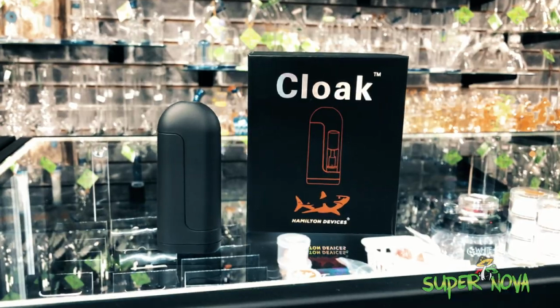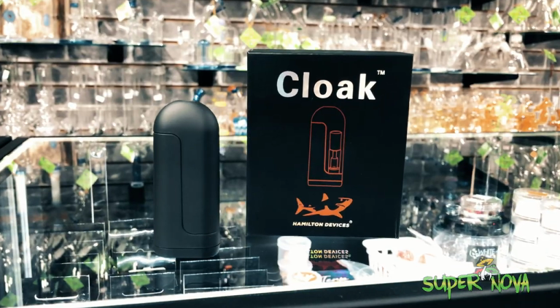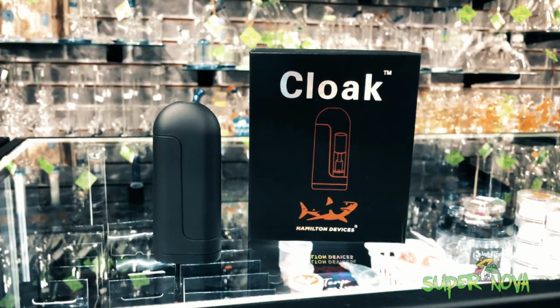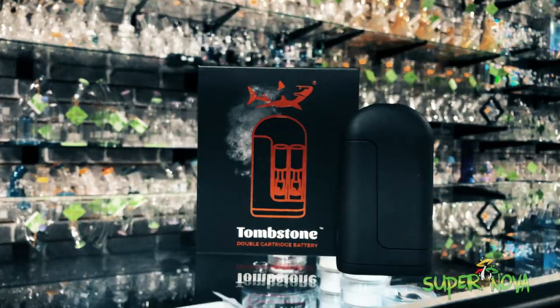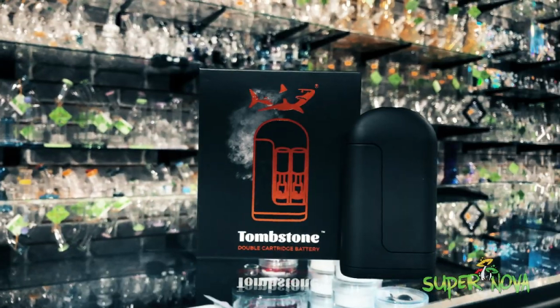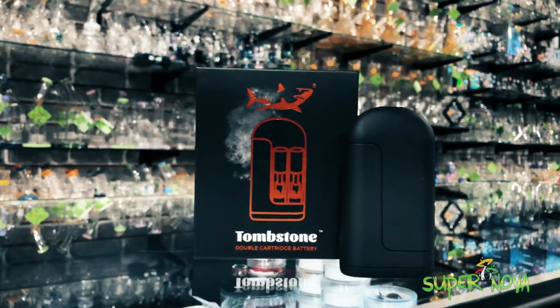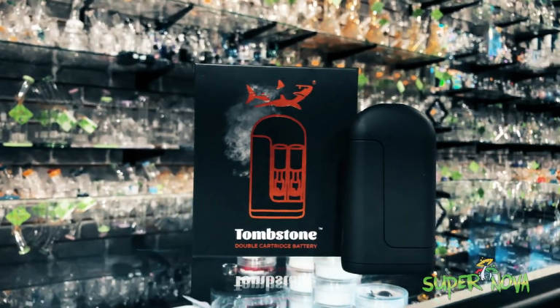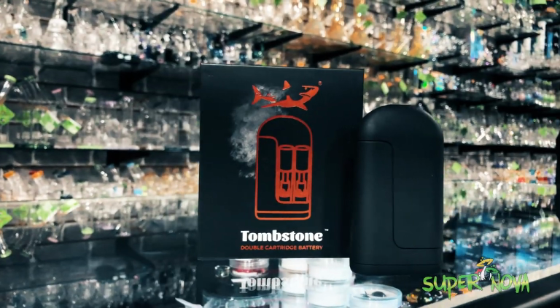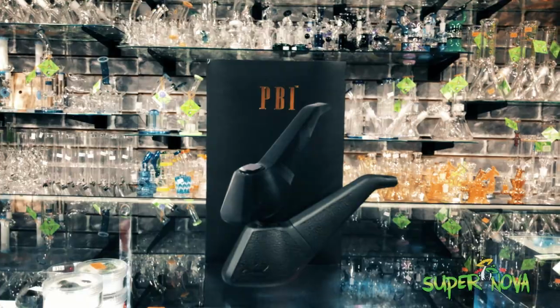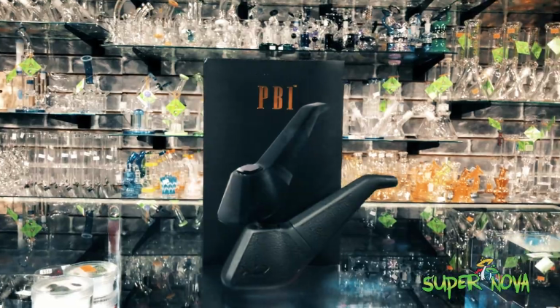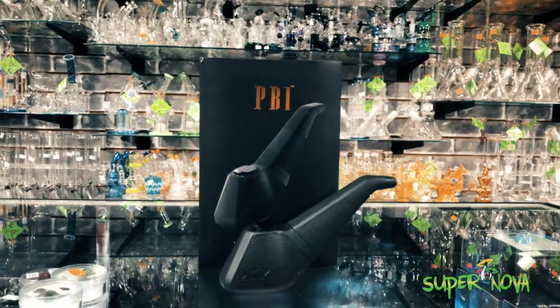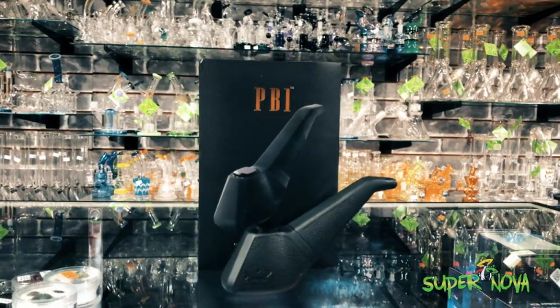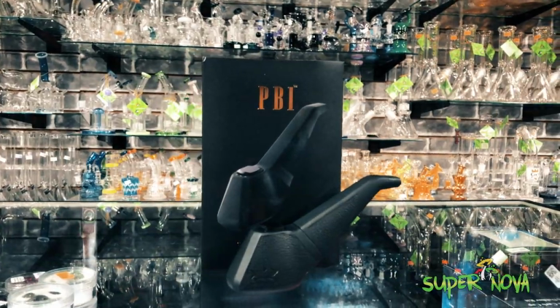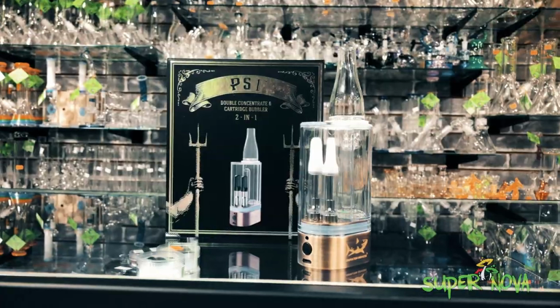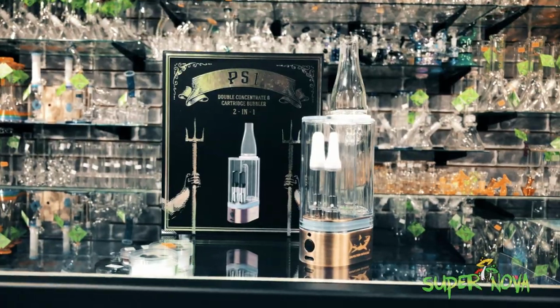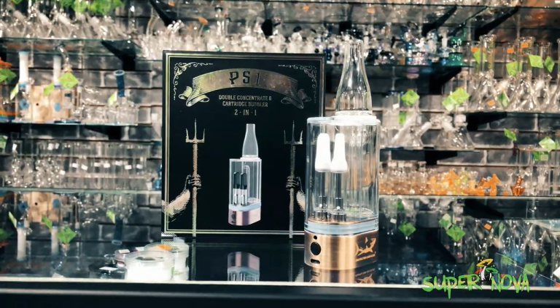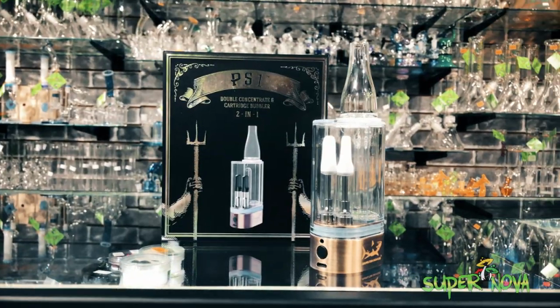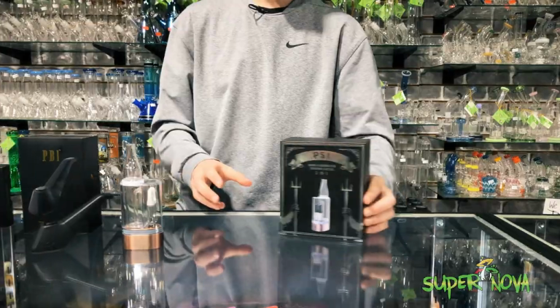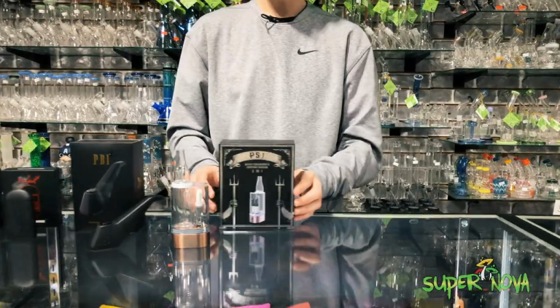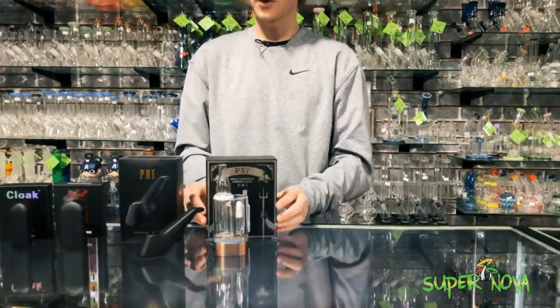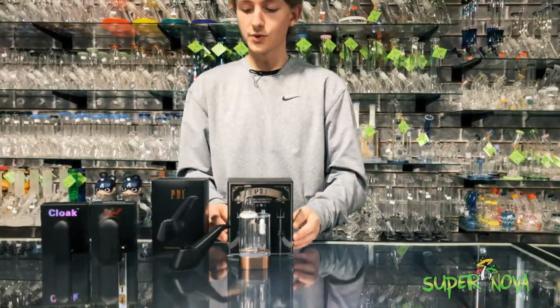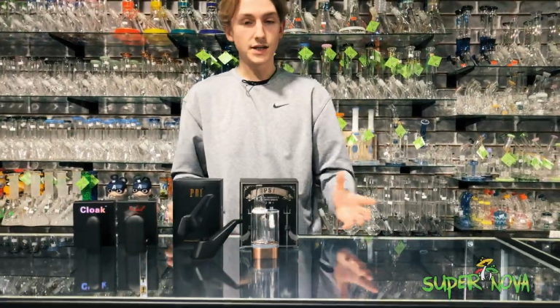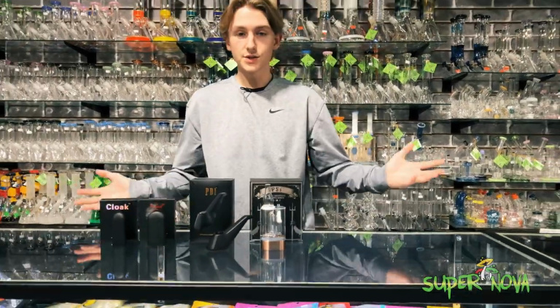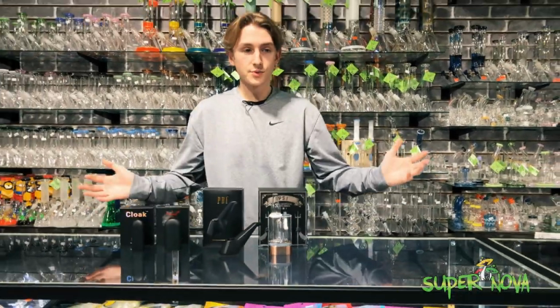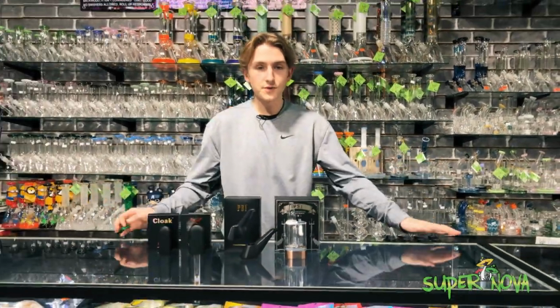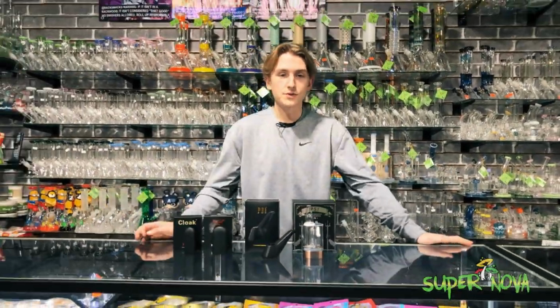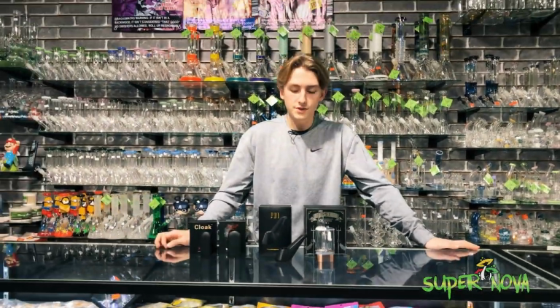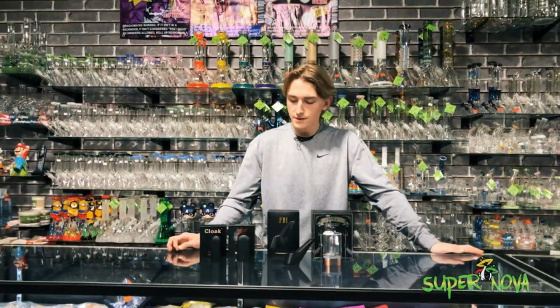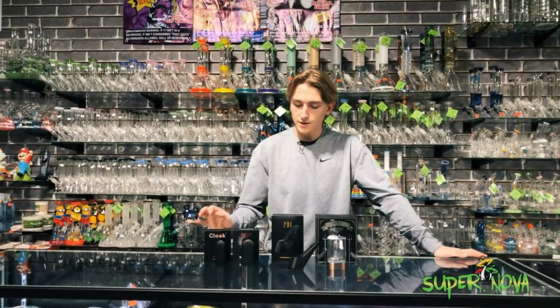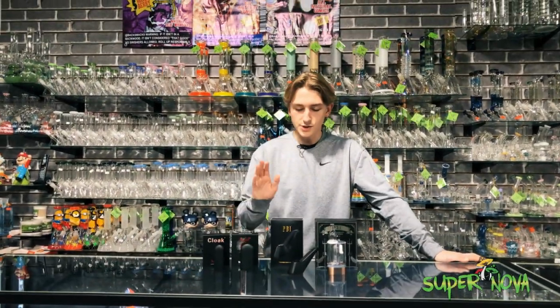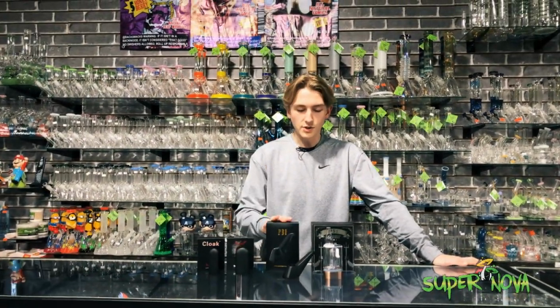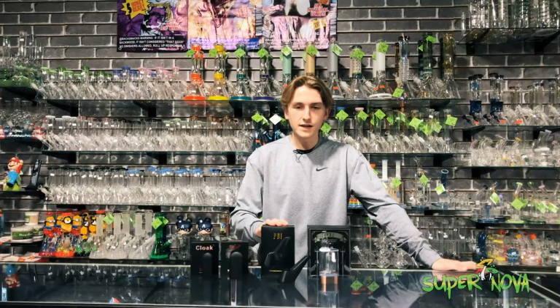Really cool devices — you can find any of these at almost any of the Supernova stores. Come check them out today.